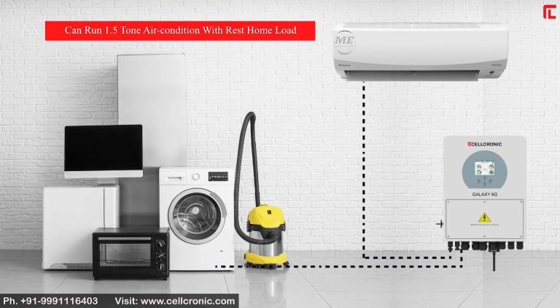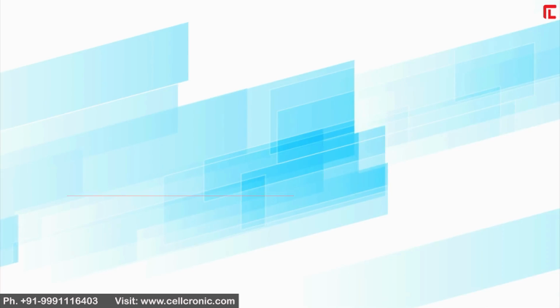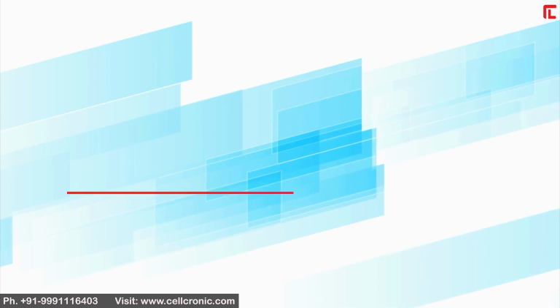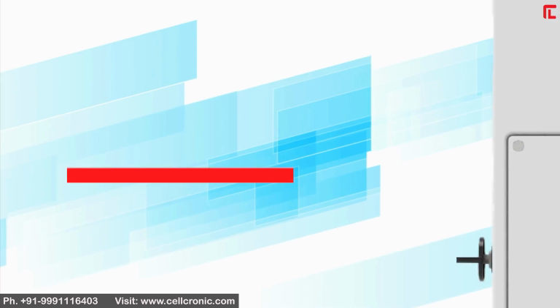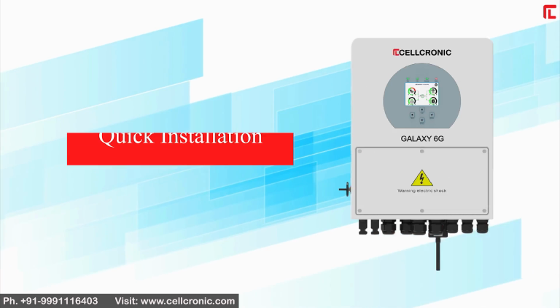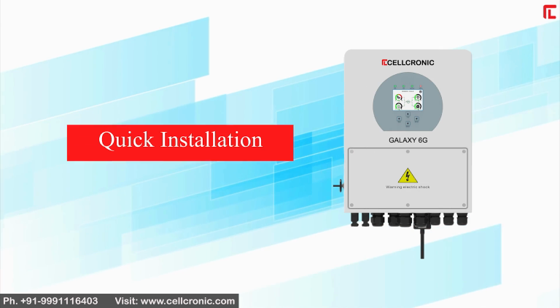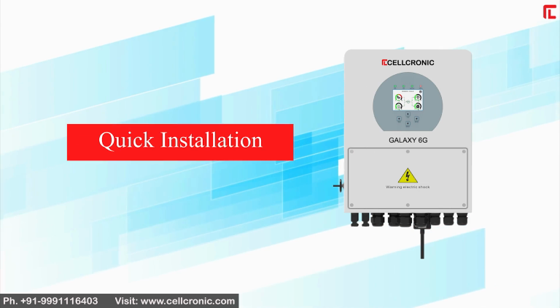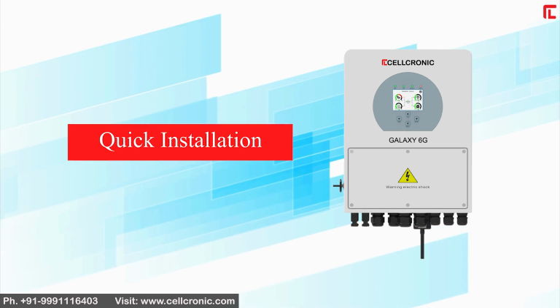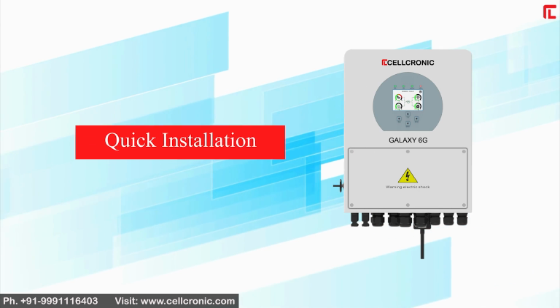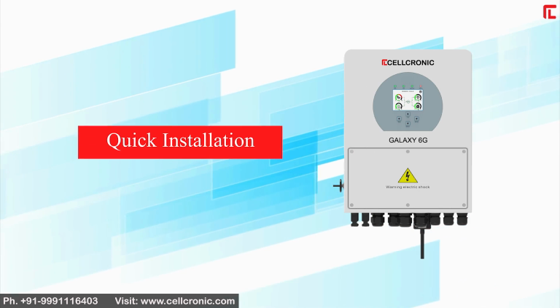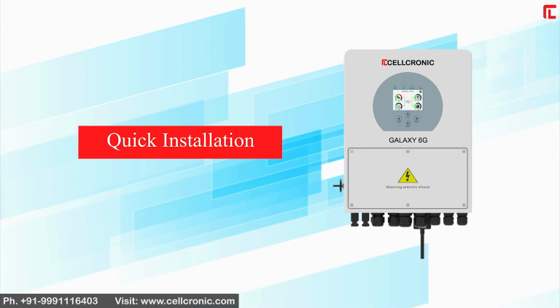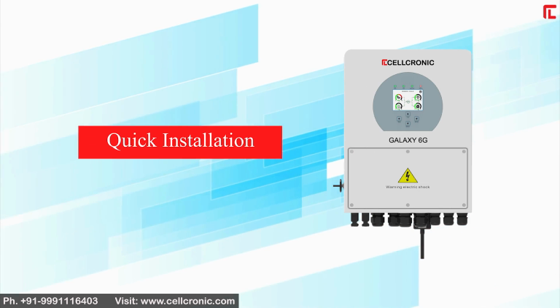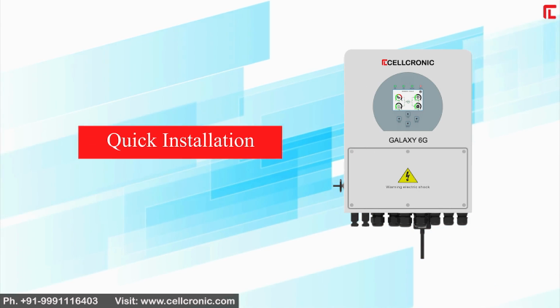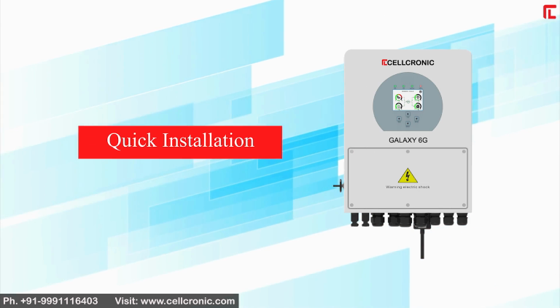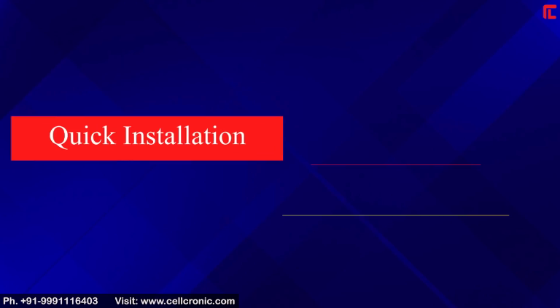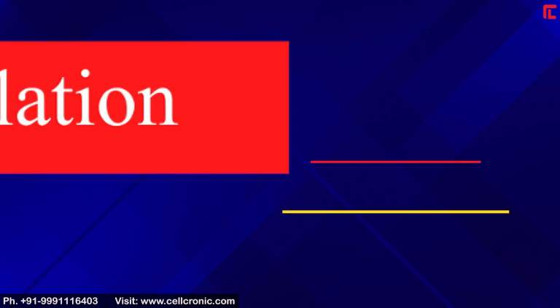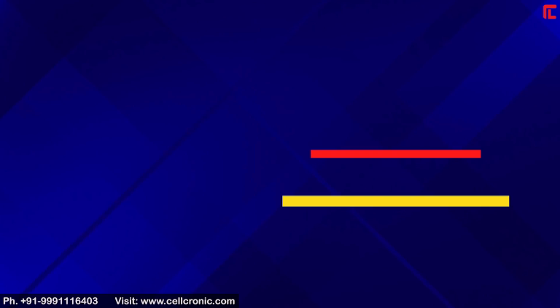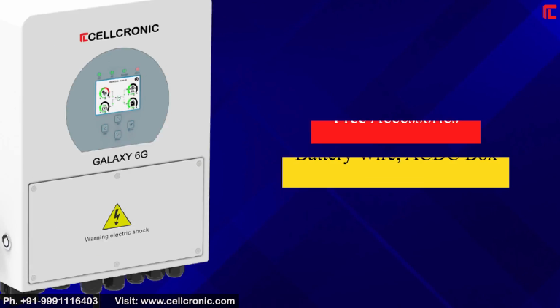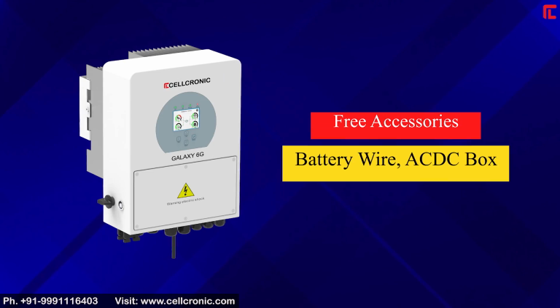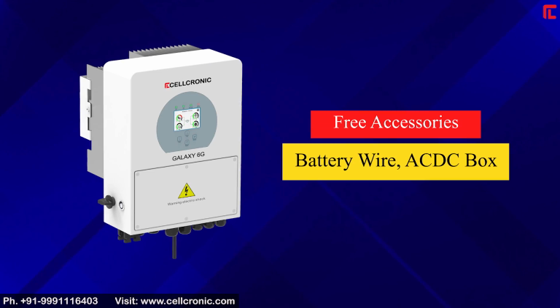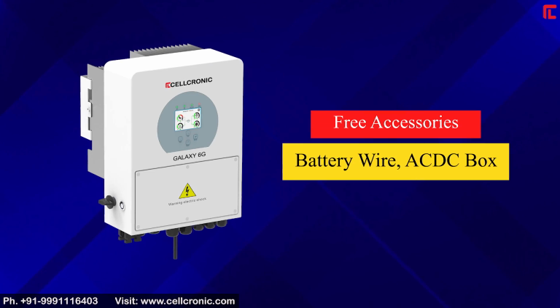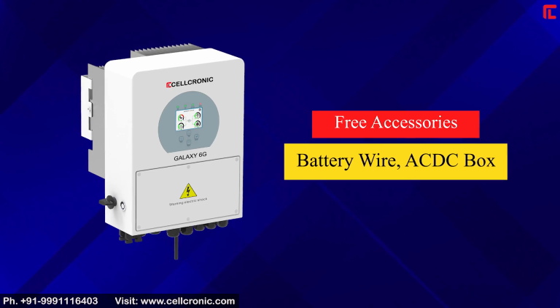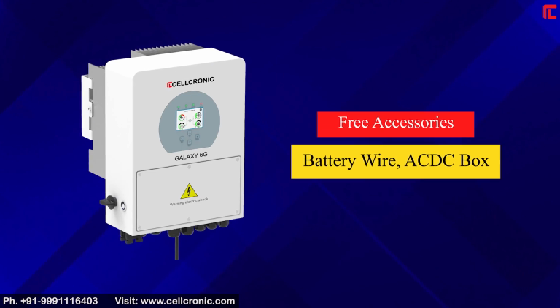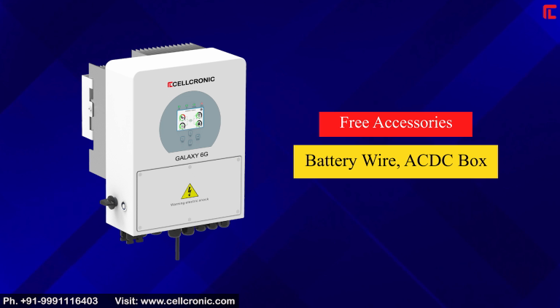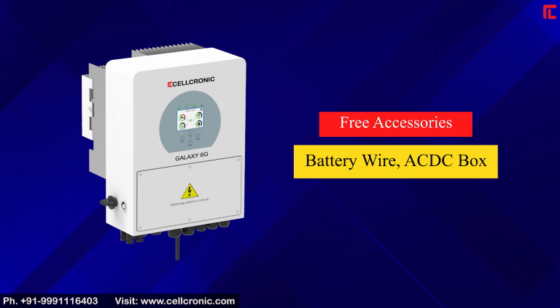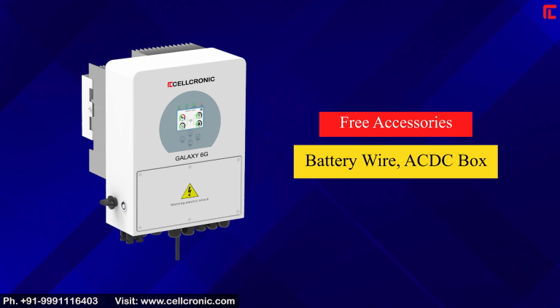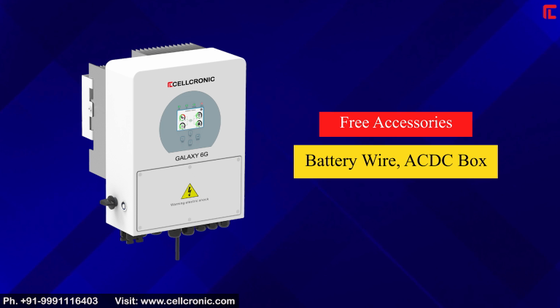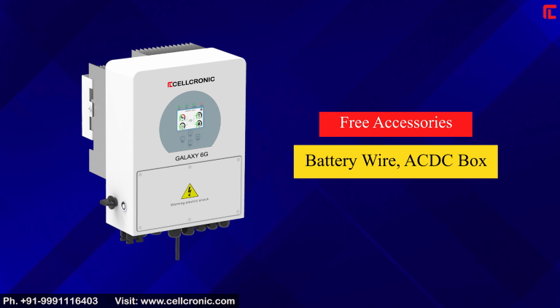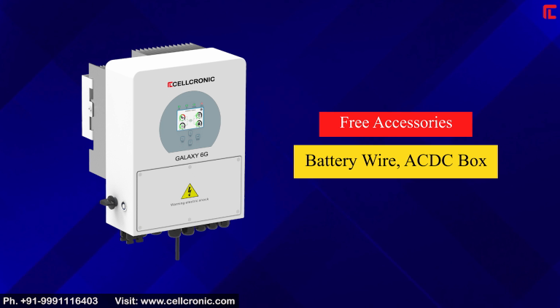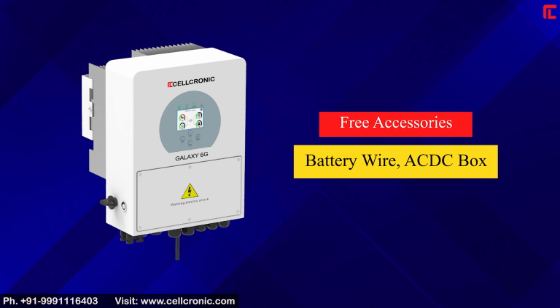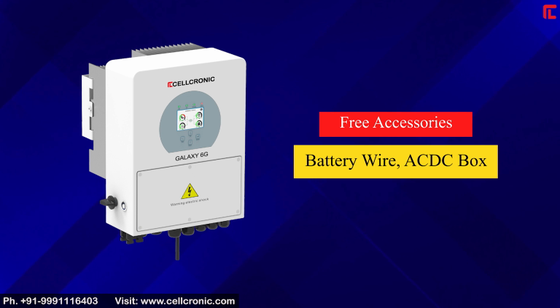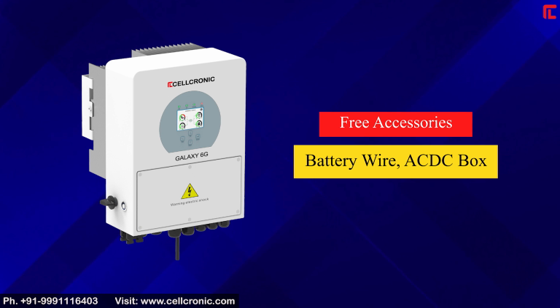Quick installation is supported. Free accessories include battery wire and an AC-DC box.